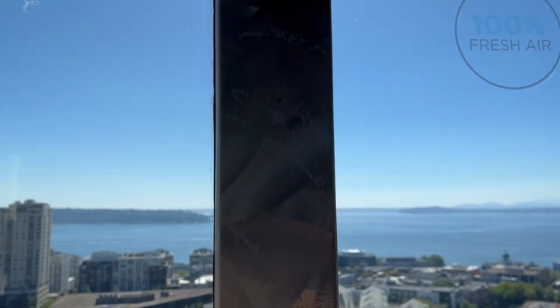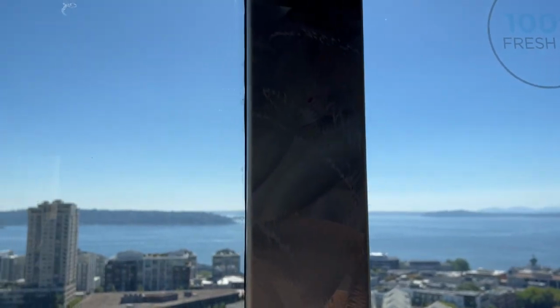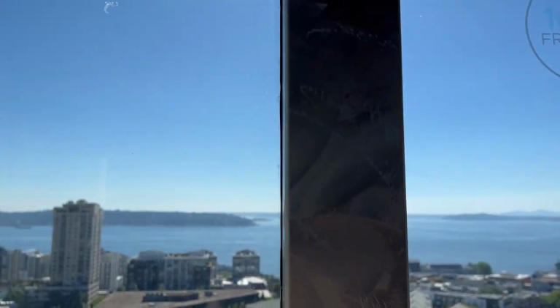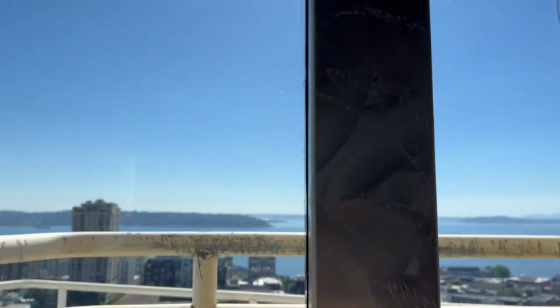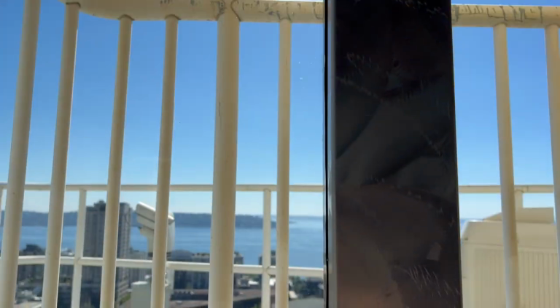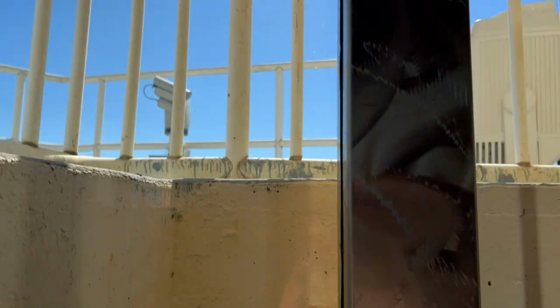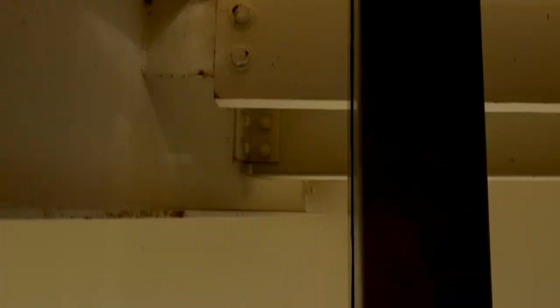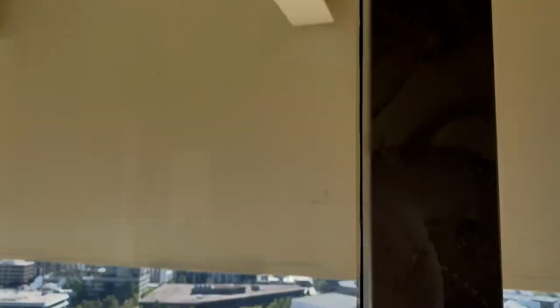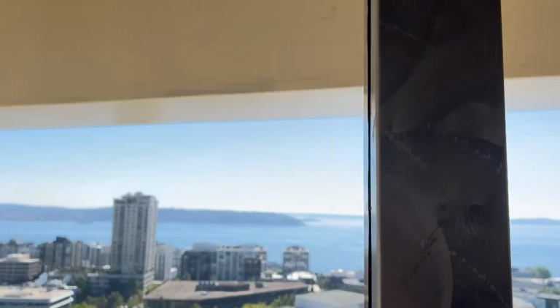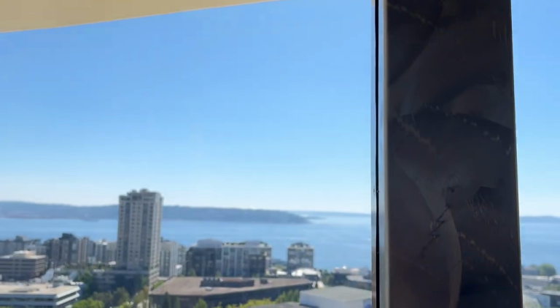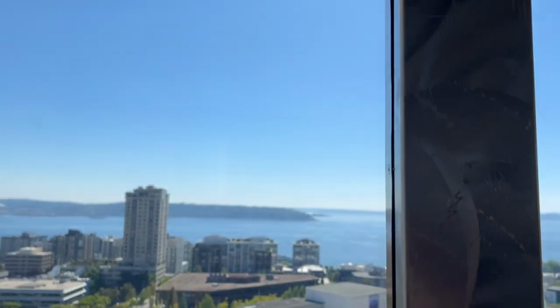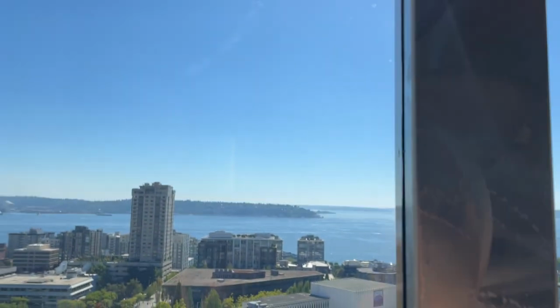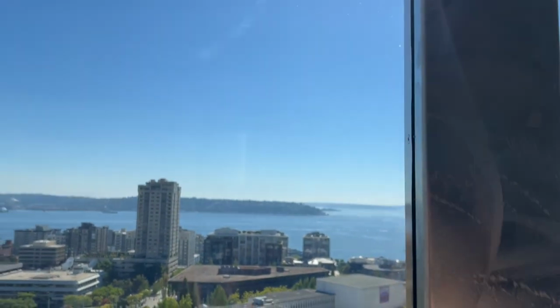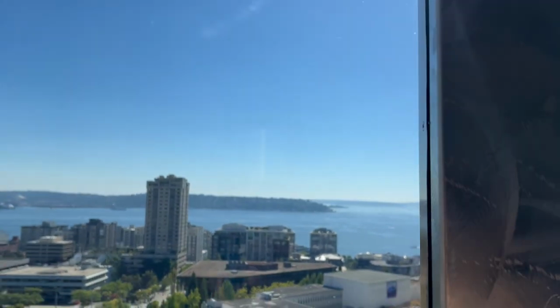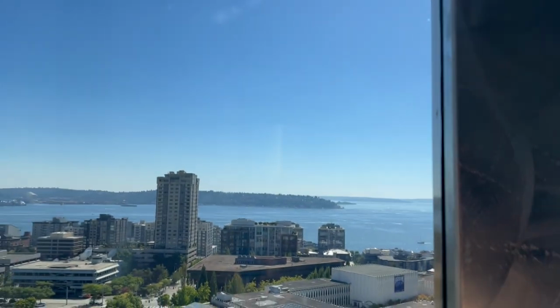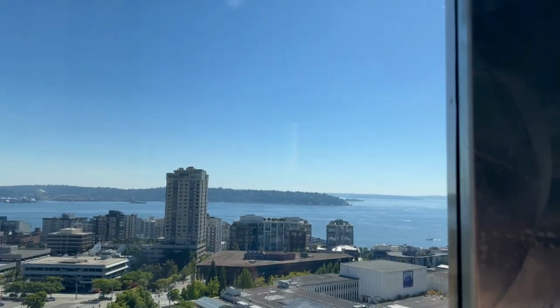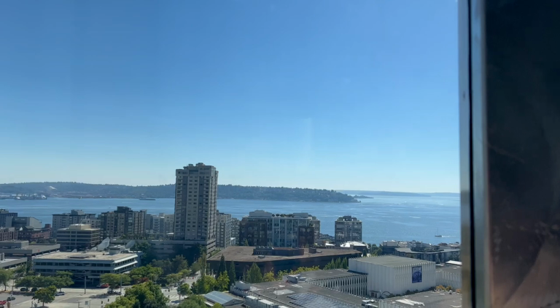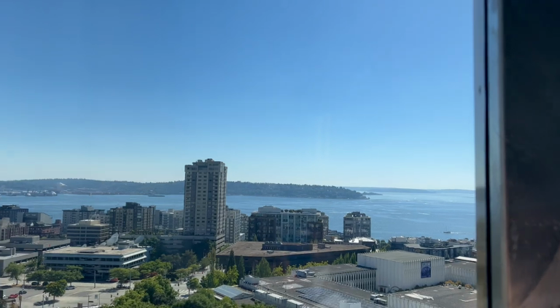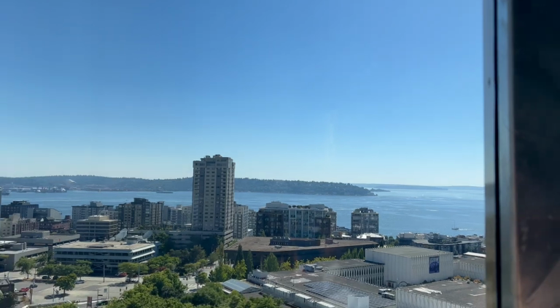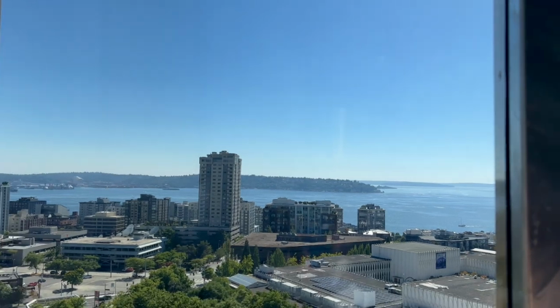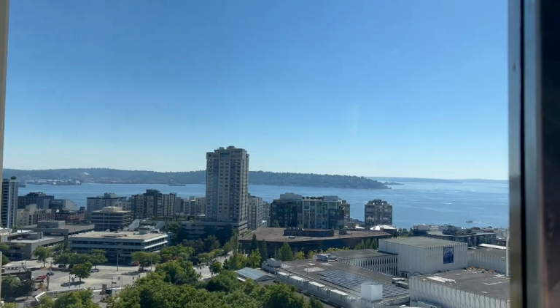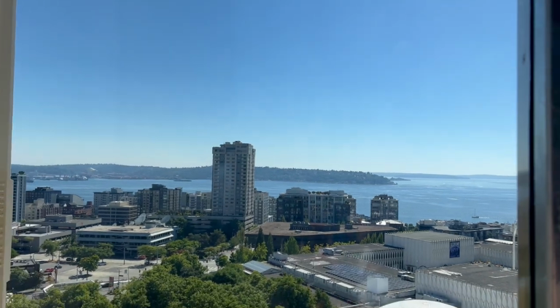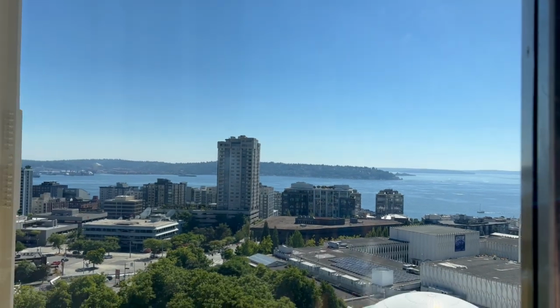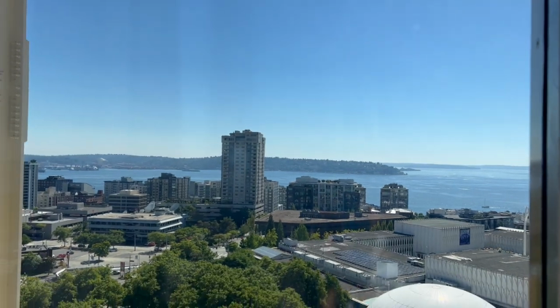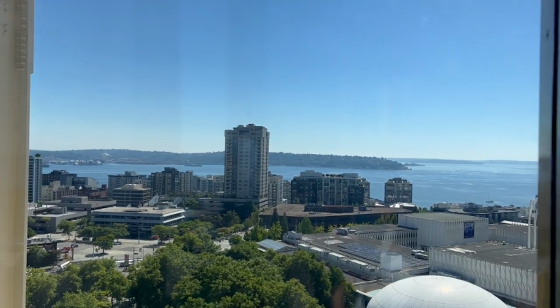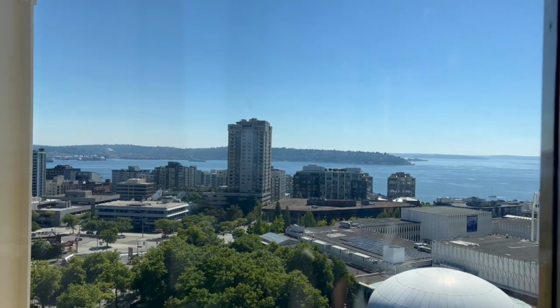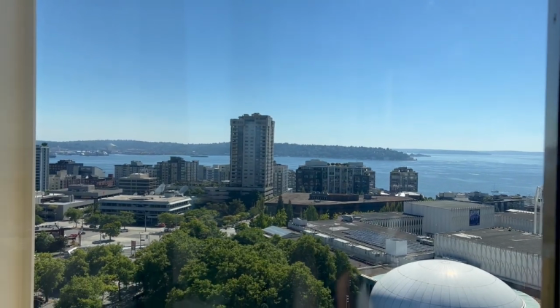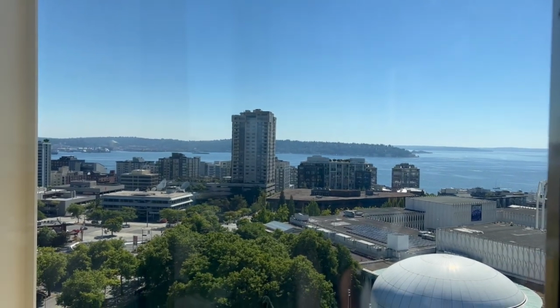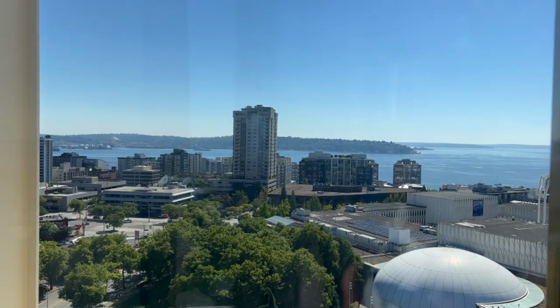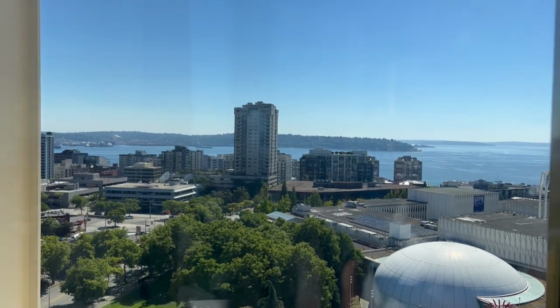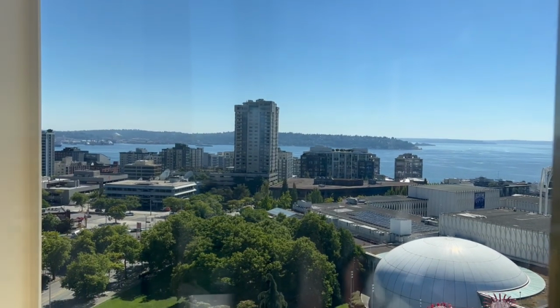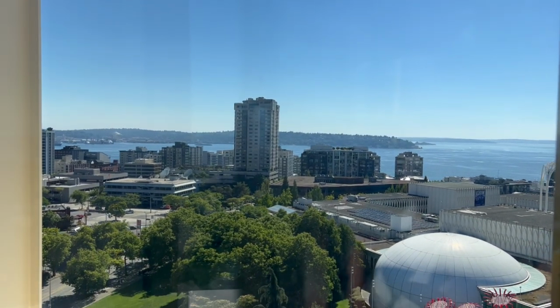As we descend, you can see the Seattle Center campus, which is where the 1962 World's Fair happened, which we were built for.